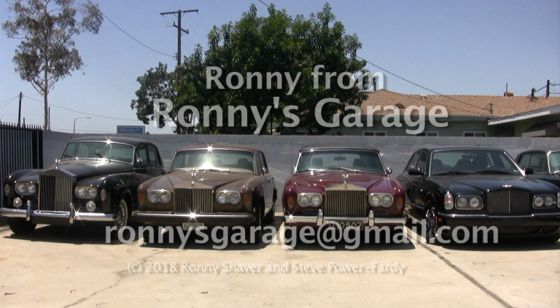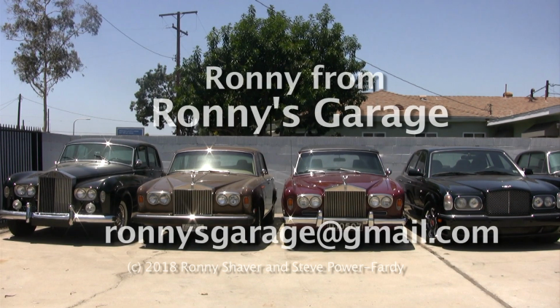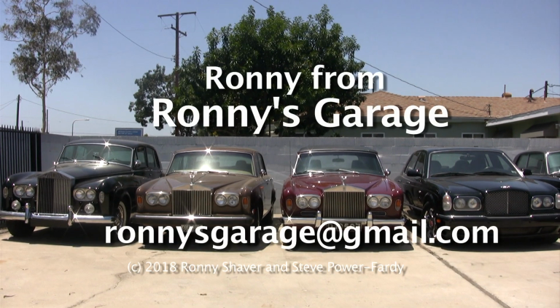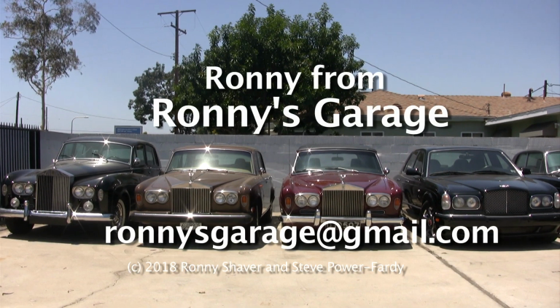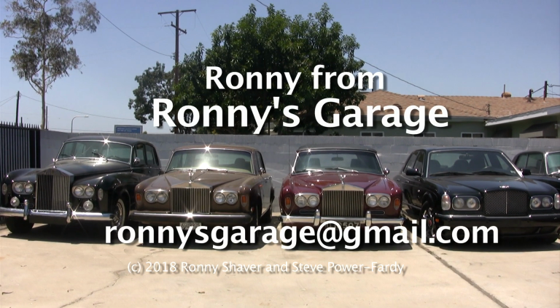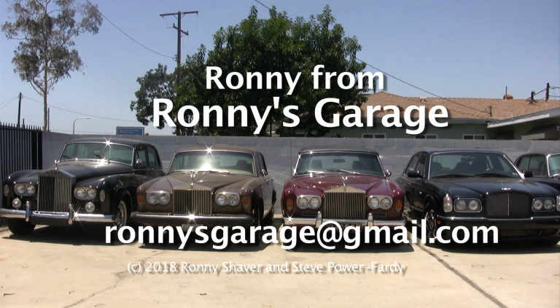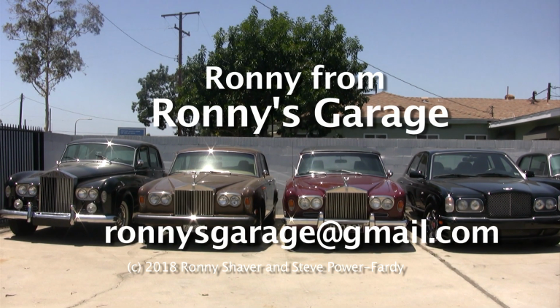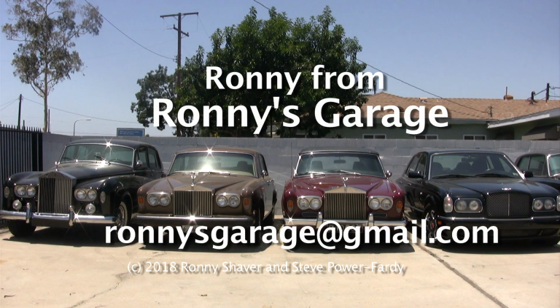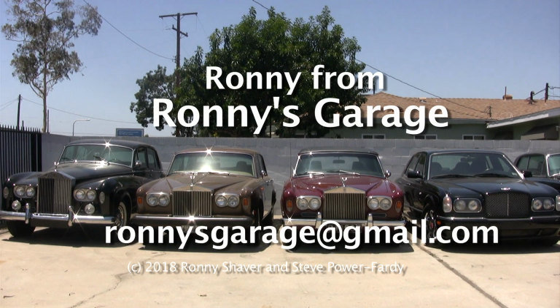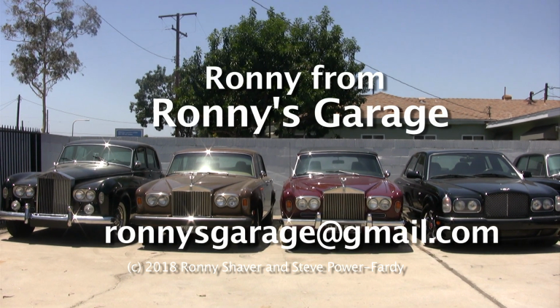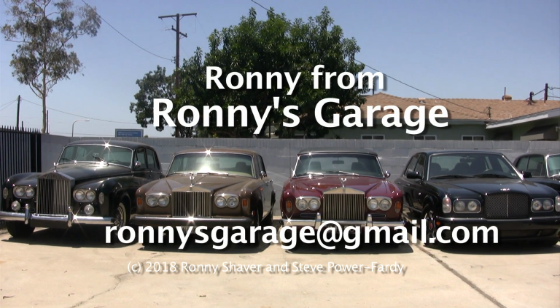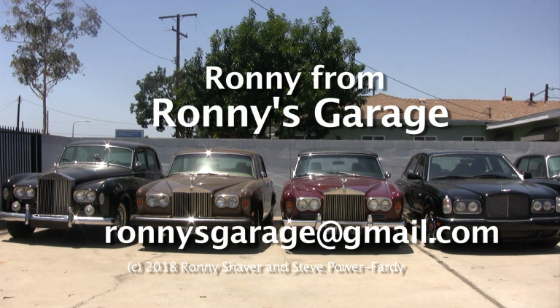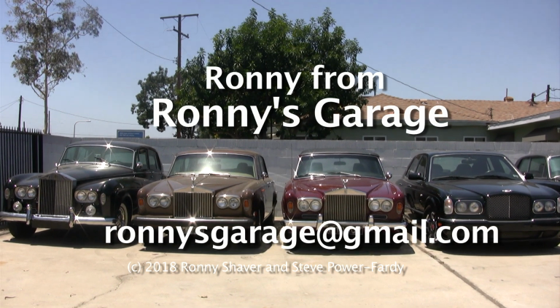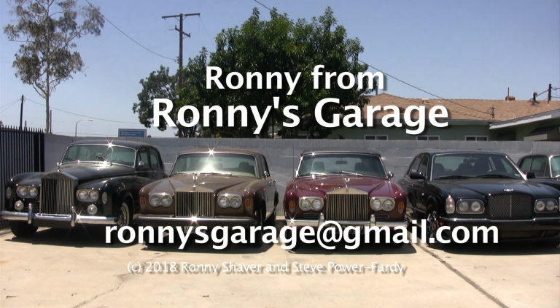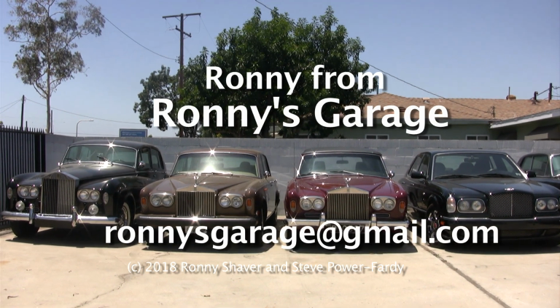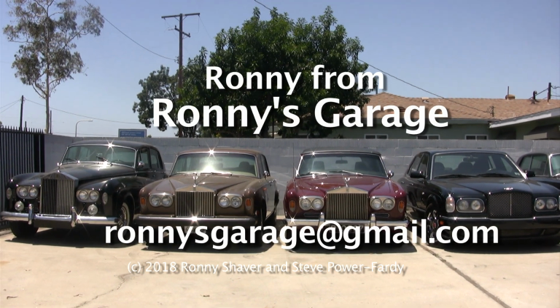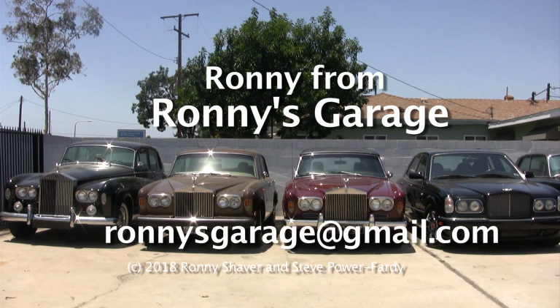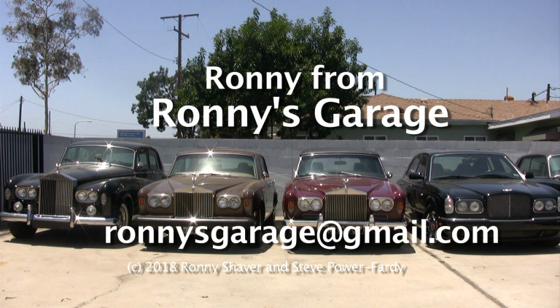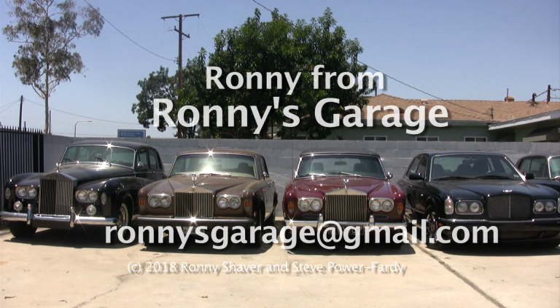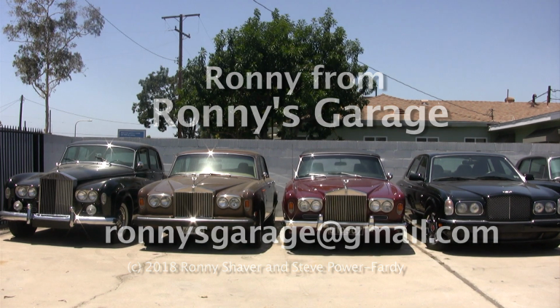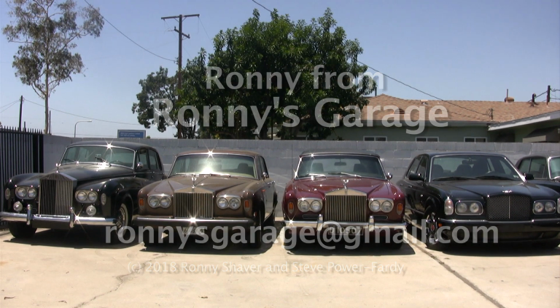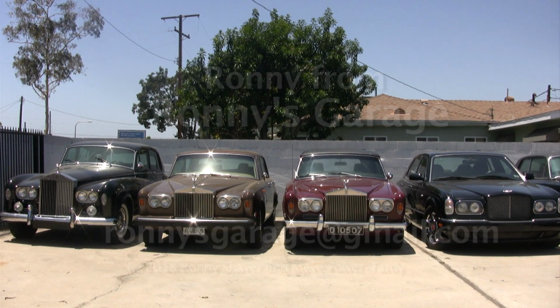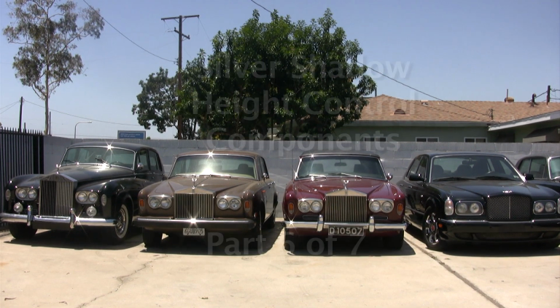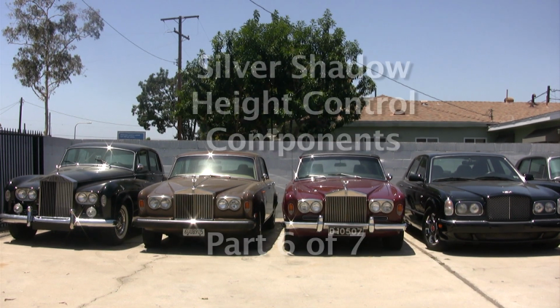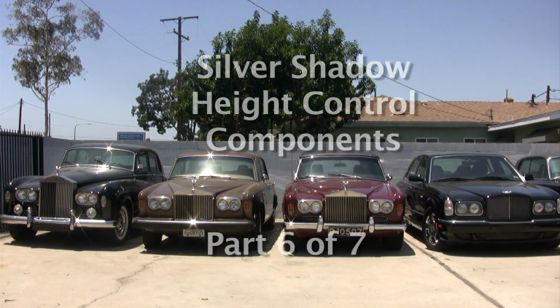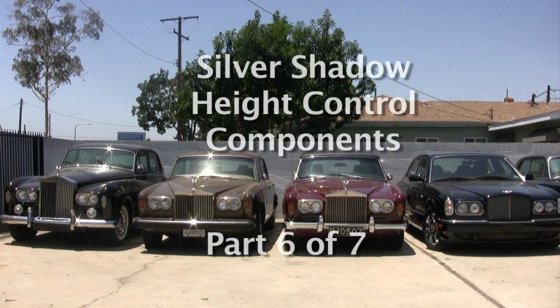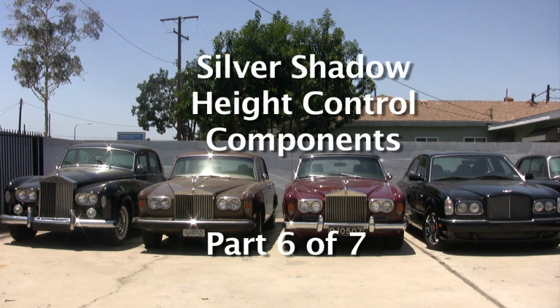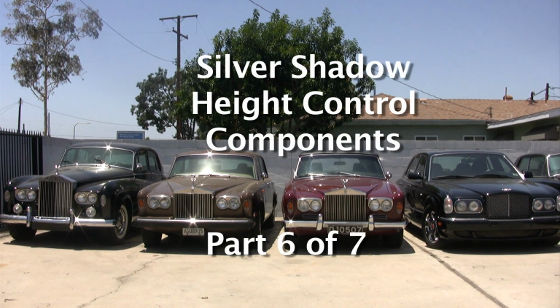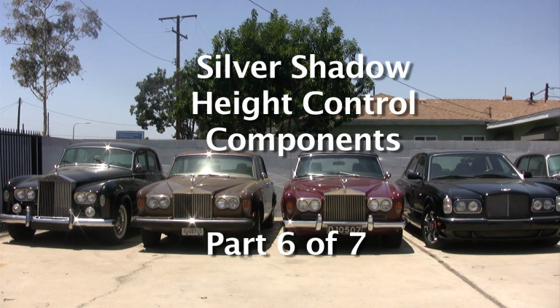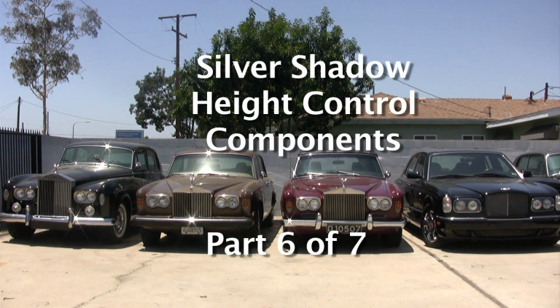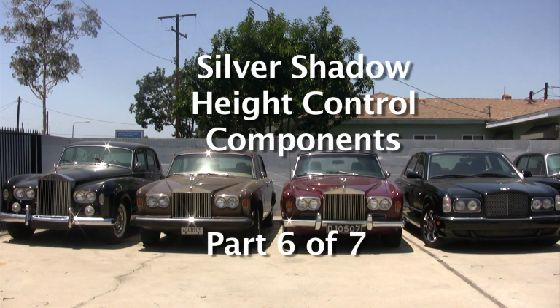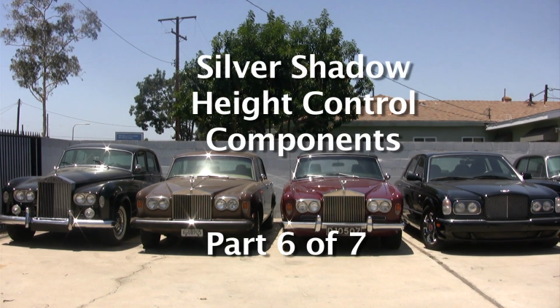Hi, I'm Ronnie from Ronnie's Garage. This is our monthly tech meet and we're going to be working on Silver Shadow High Control Components.